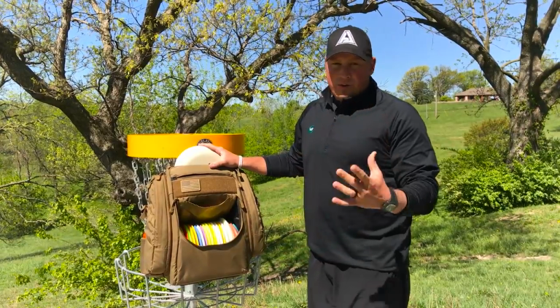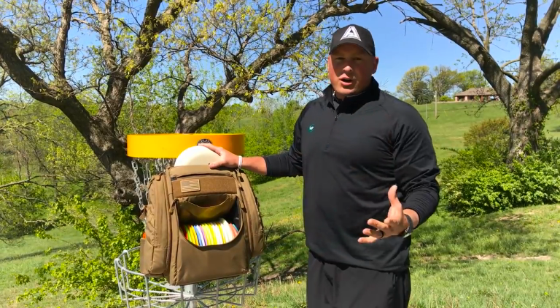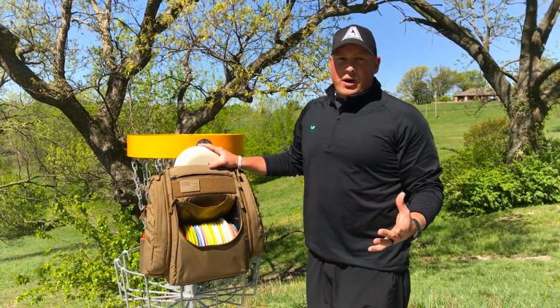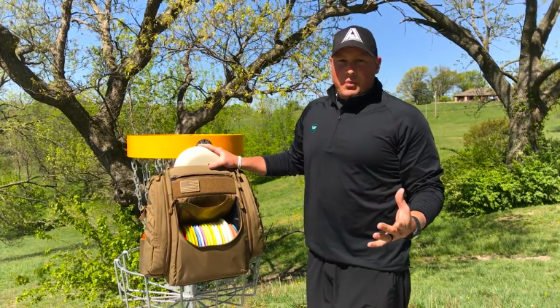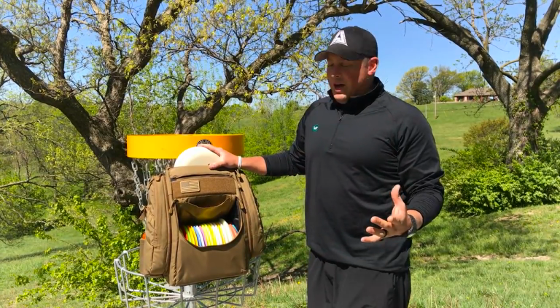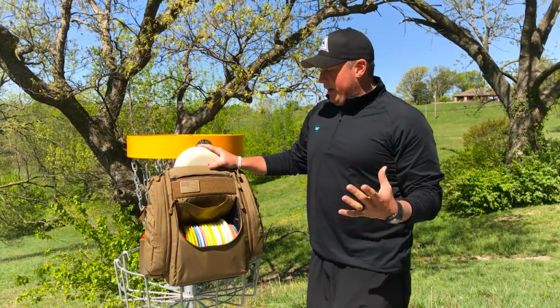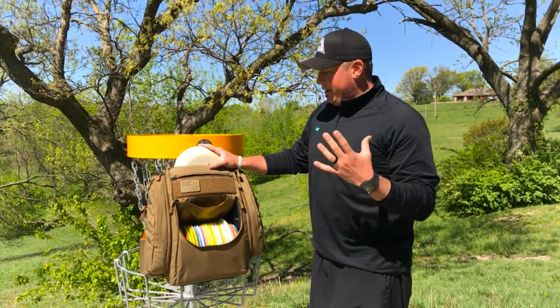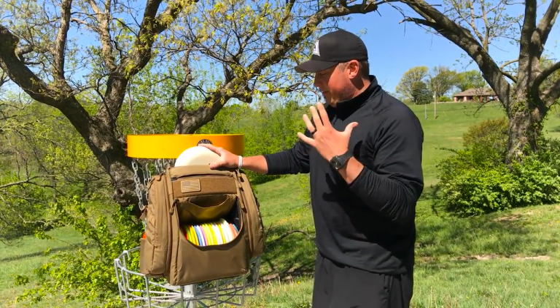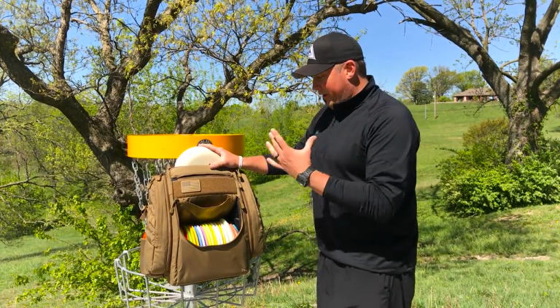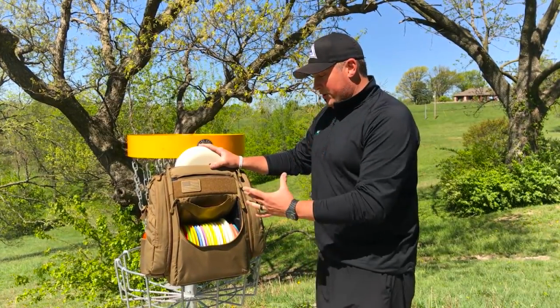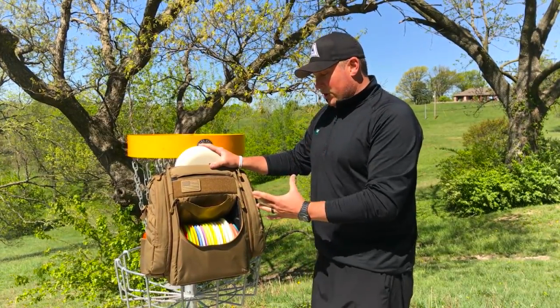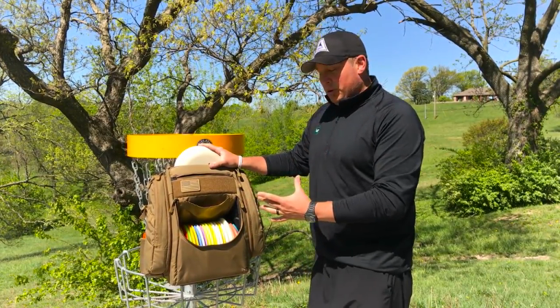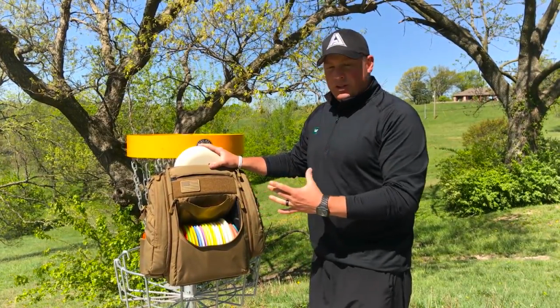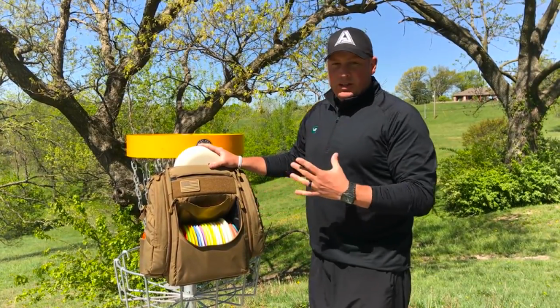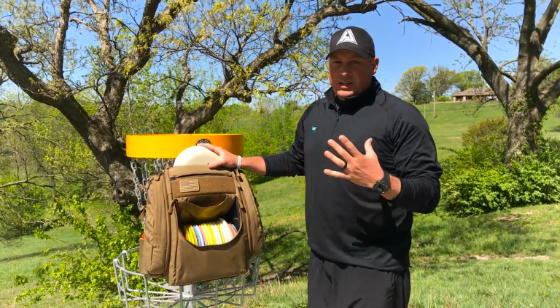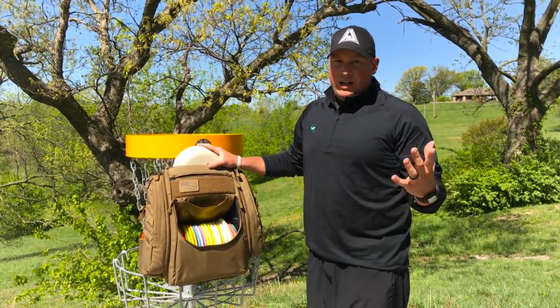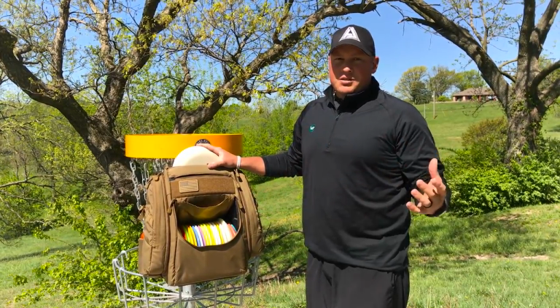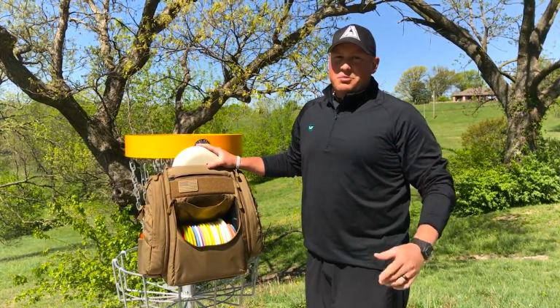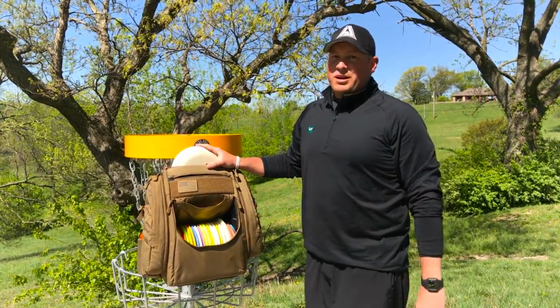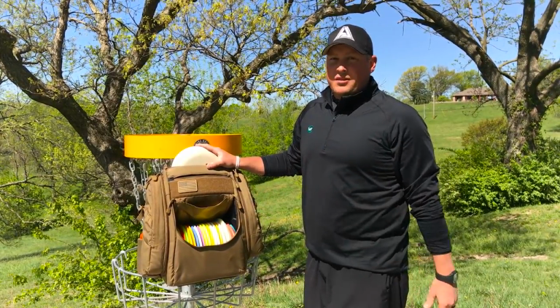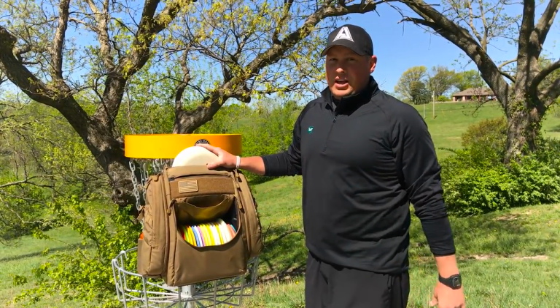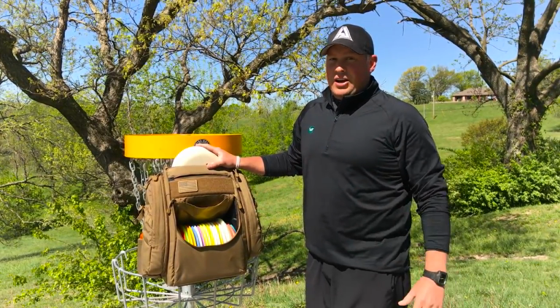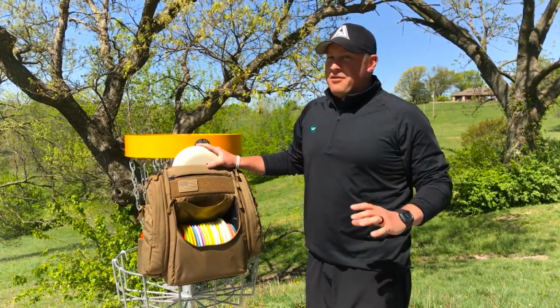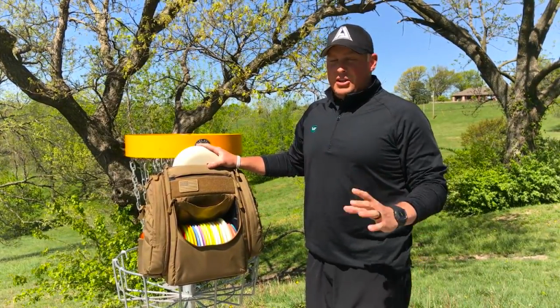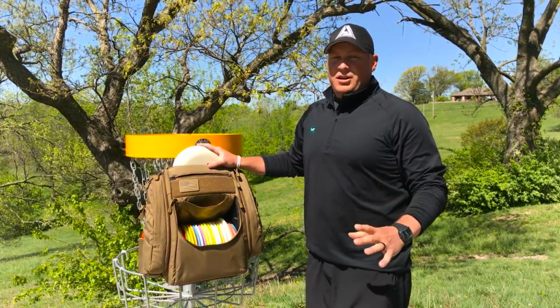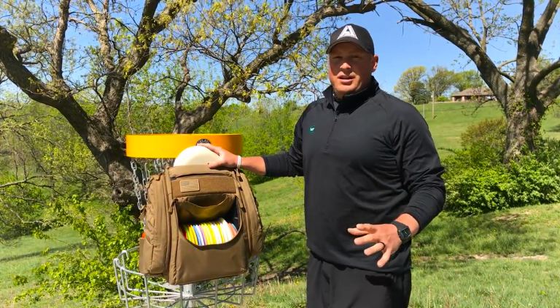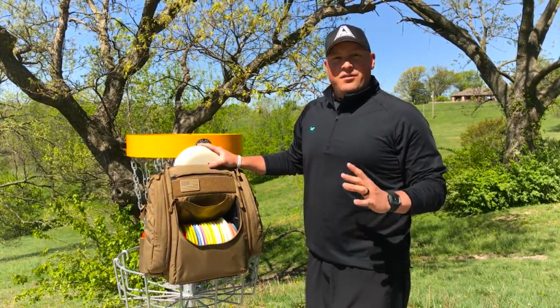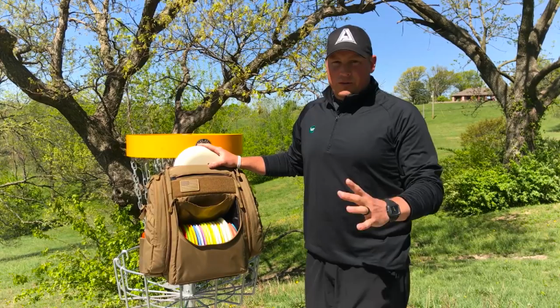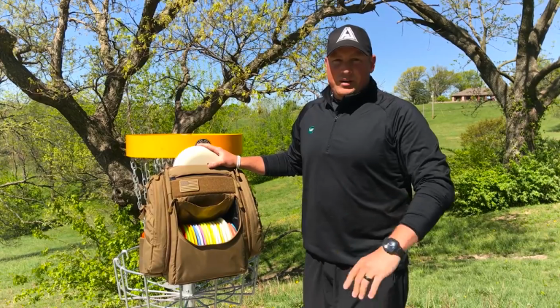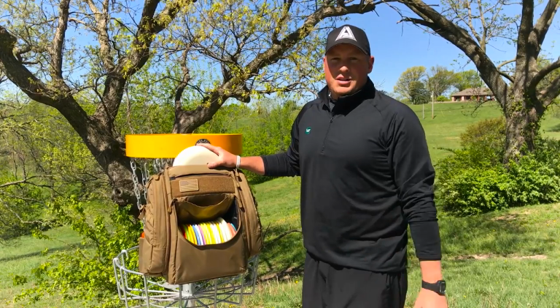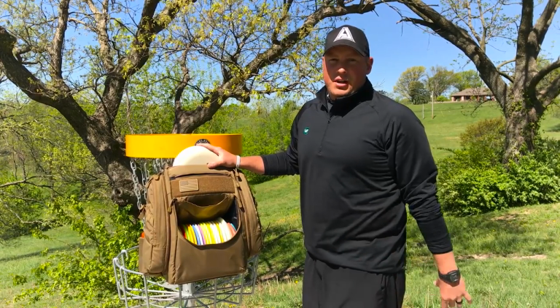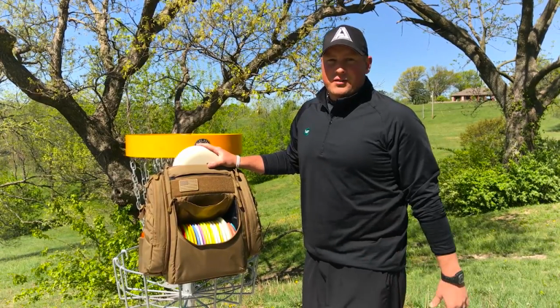Overall, great bag — very durable and obviously big enough to carry everything you need for a round of disc golf.